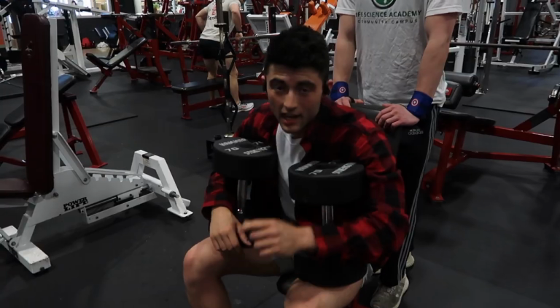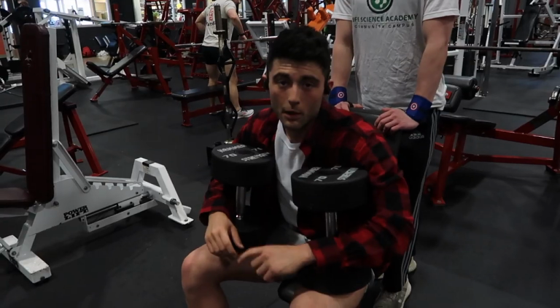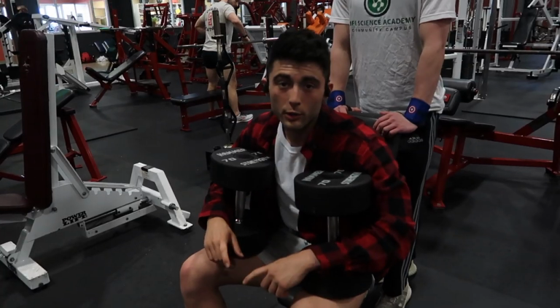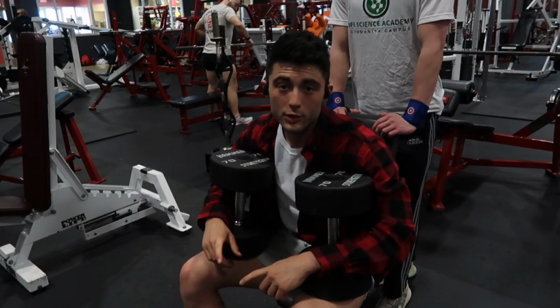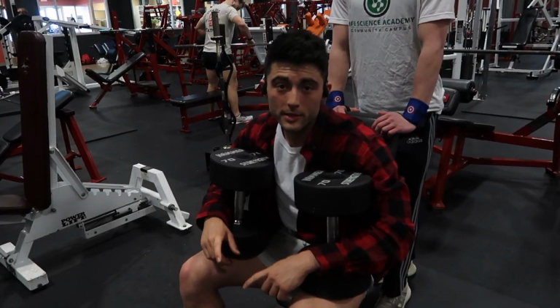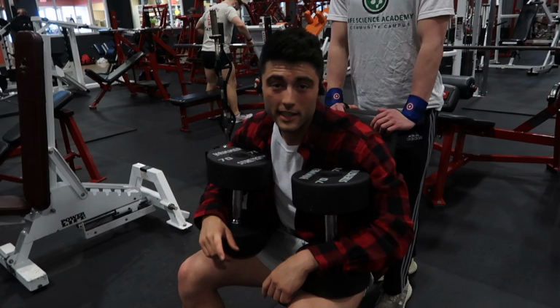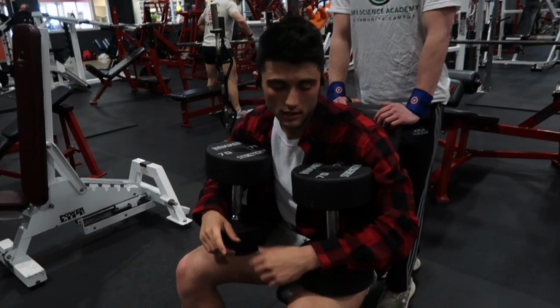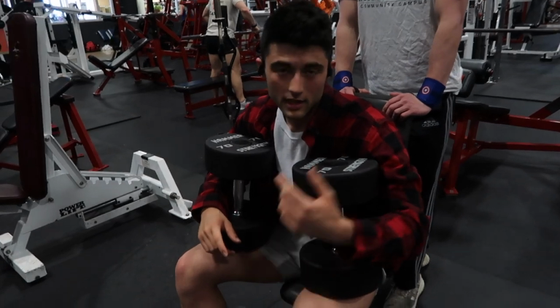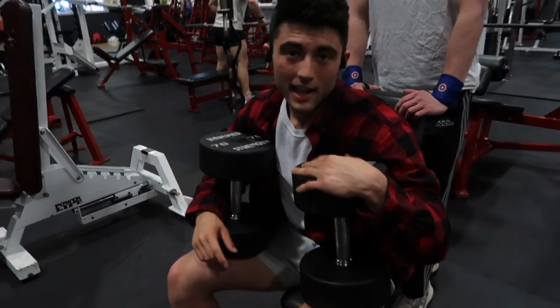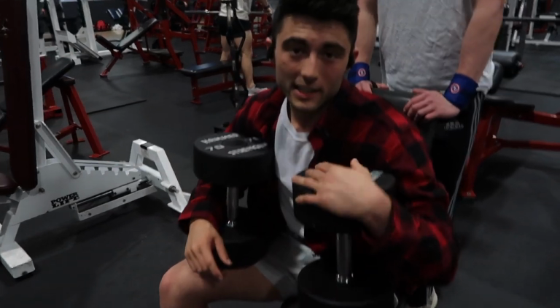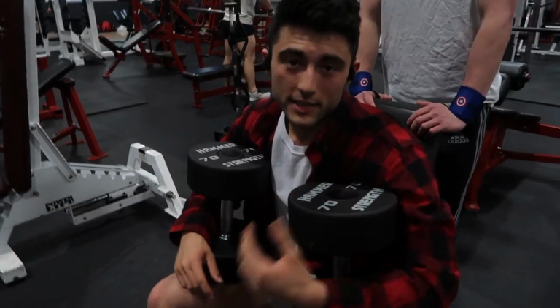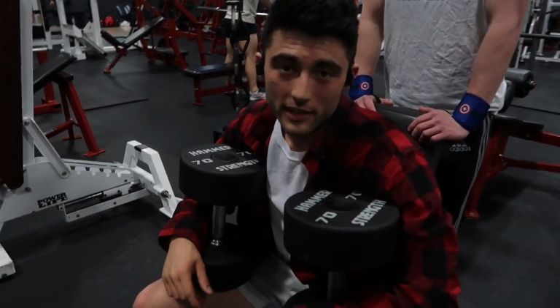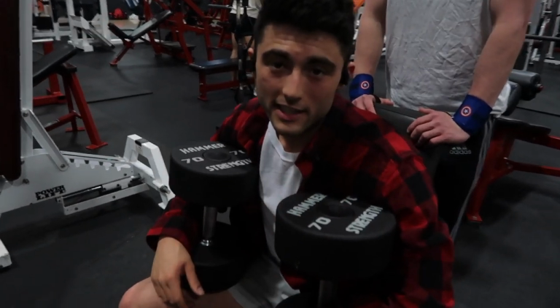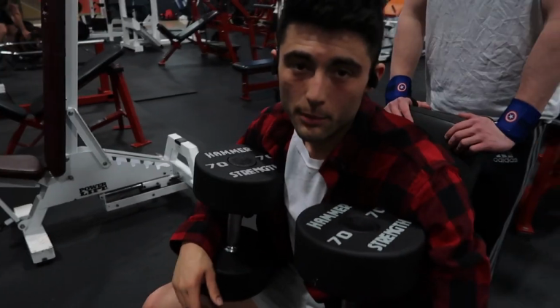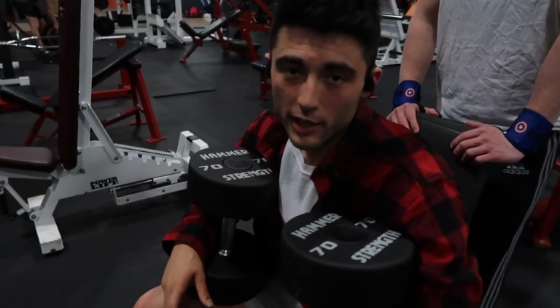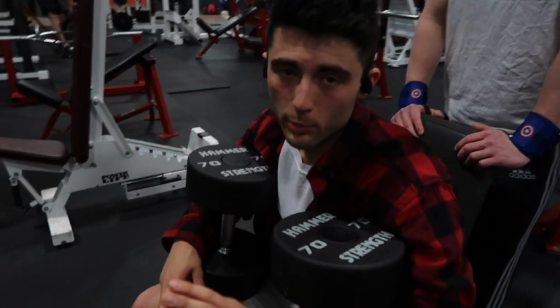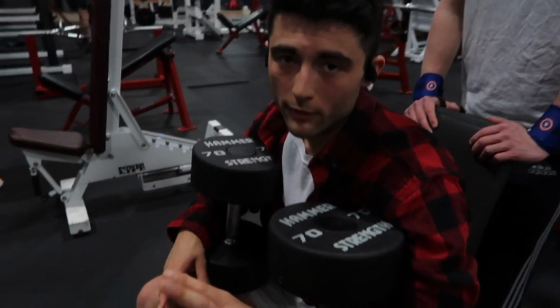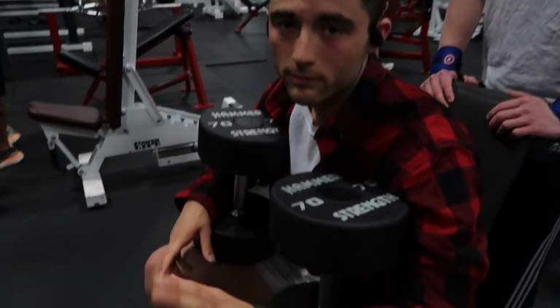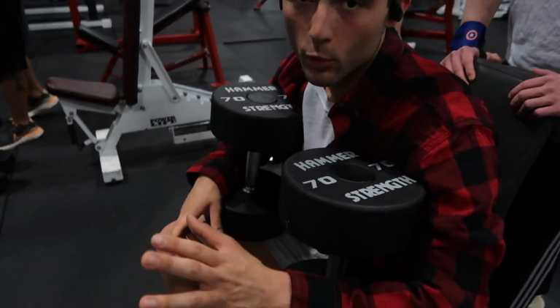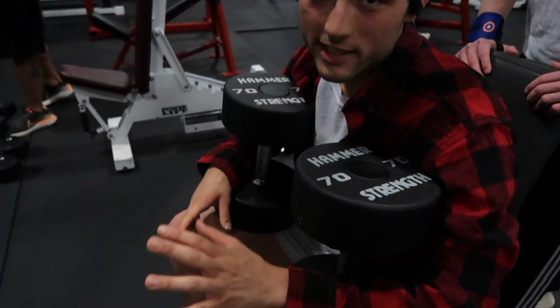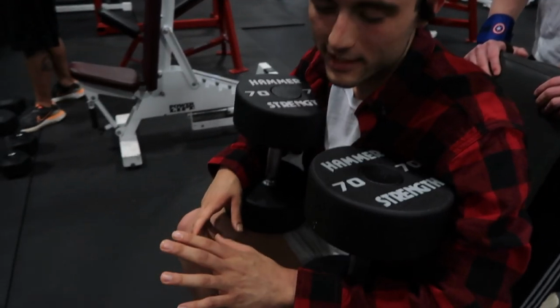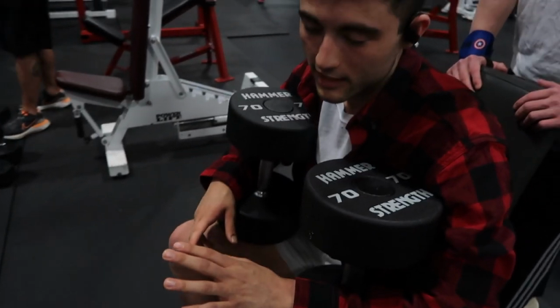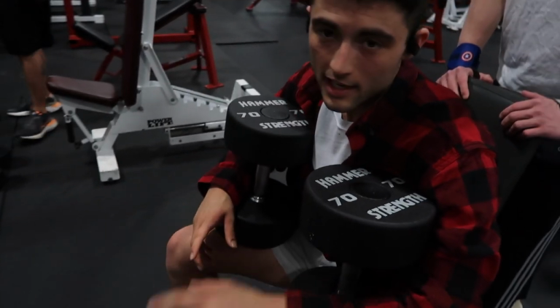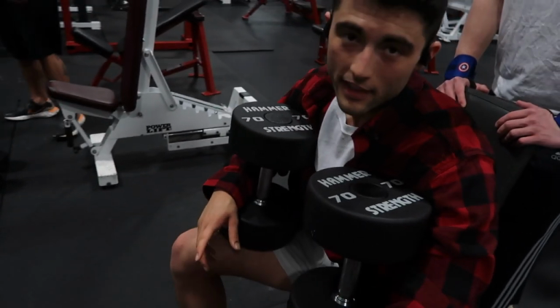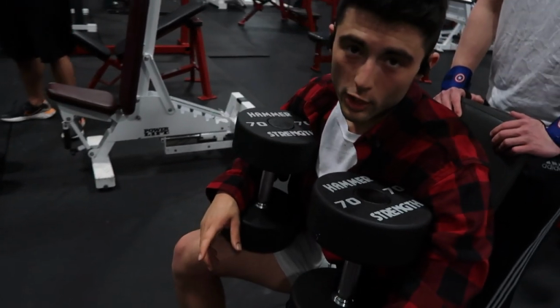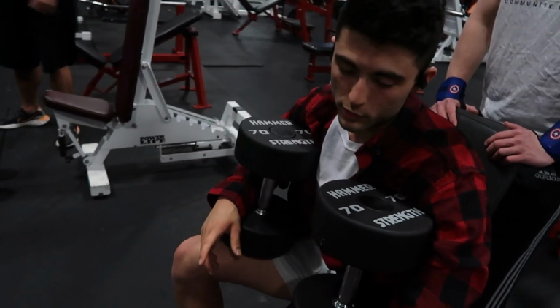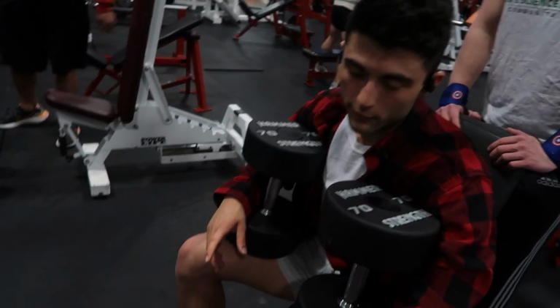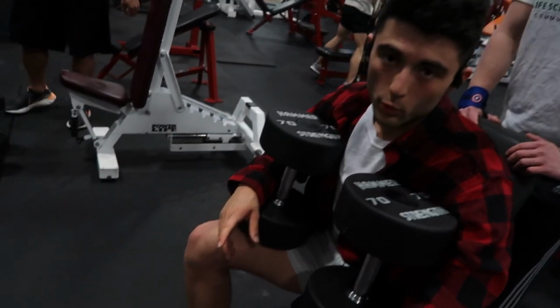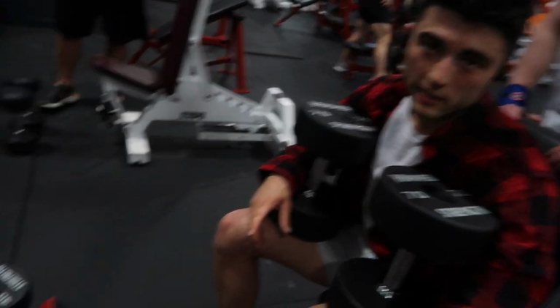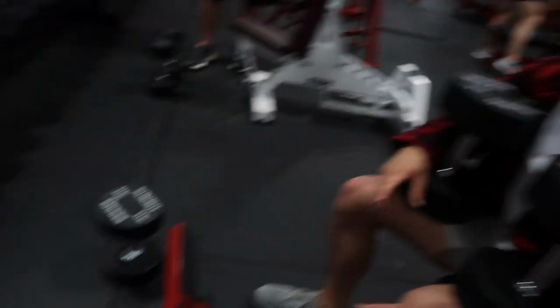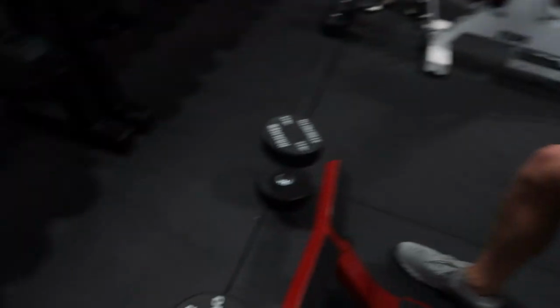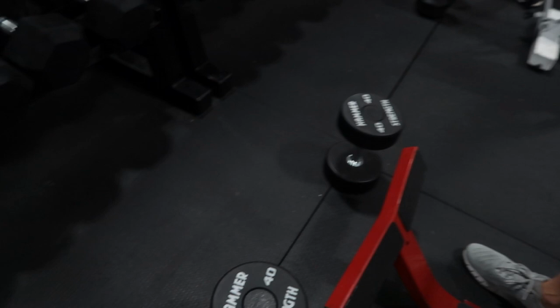We're doing a drop set here. Got some 70s — I'll probably do about four to six, then go straight to 40s, slow and controlled.